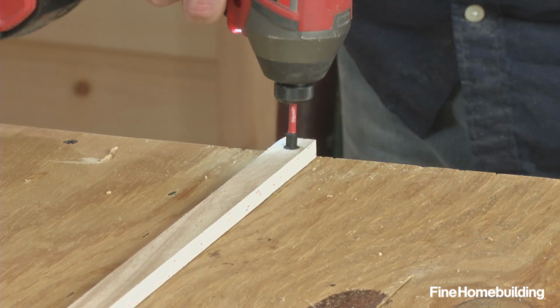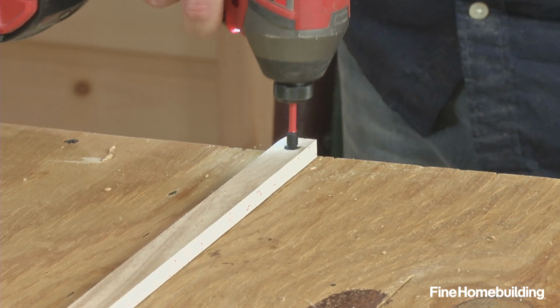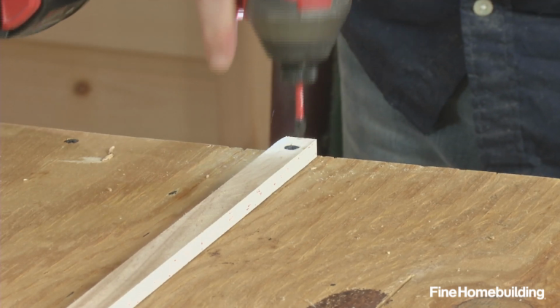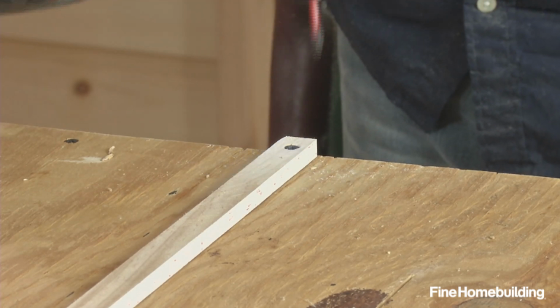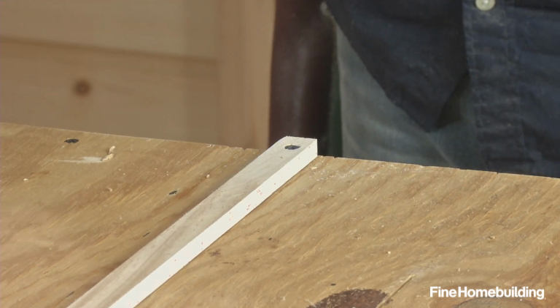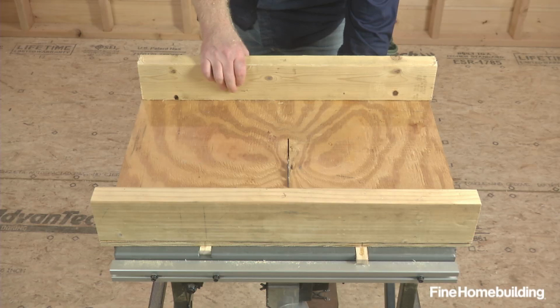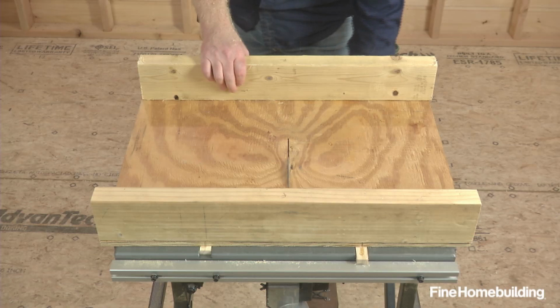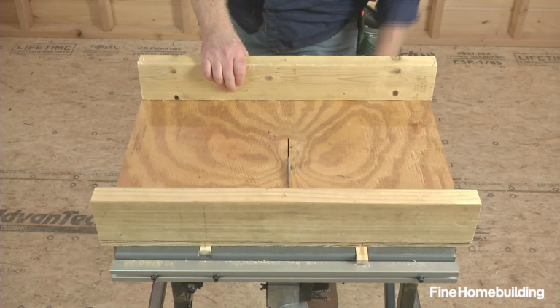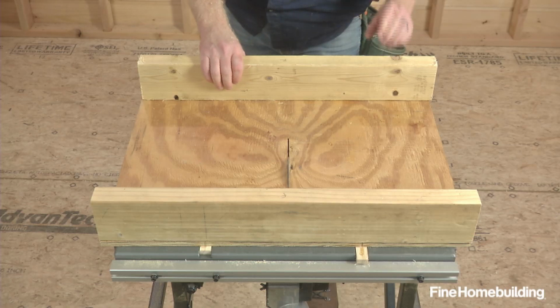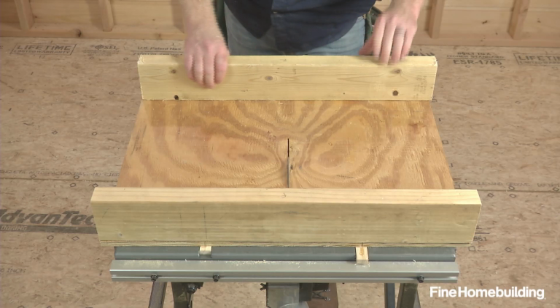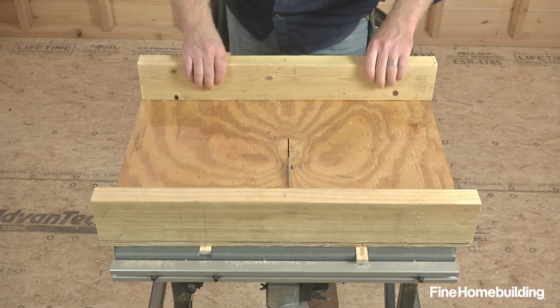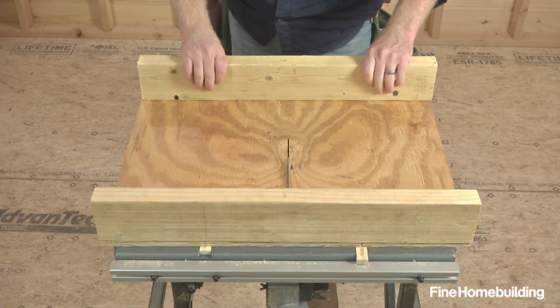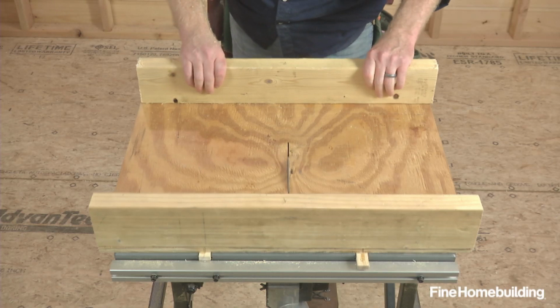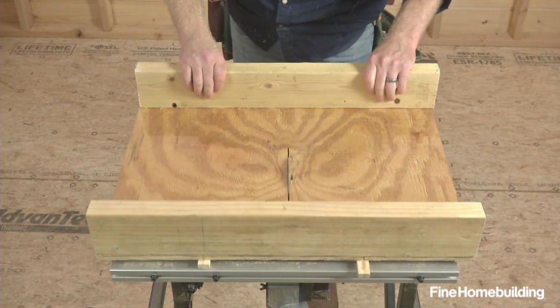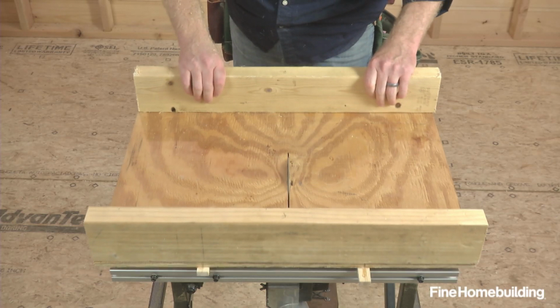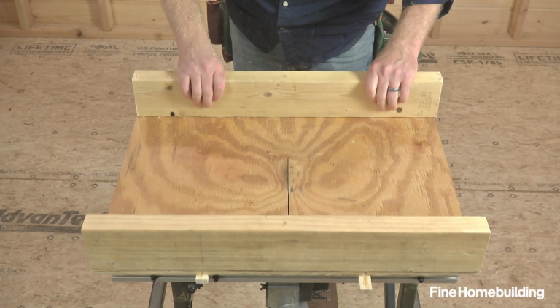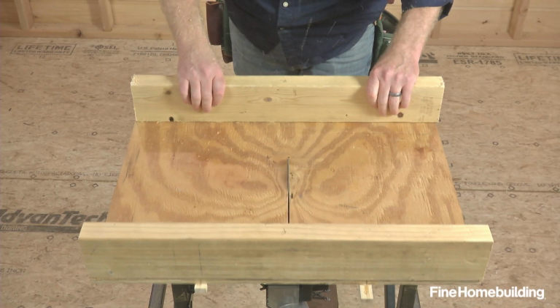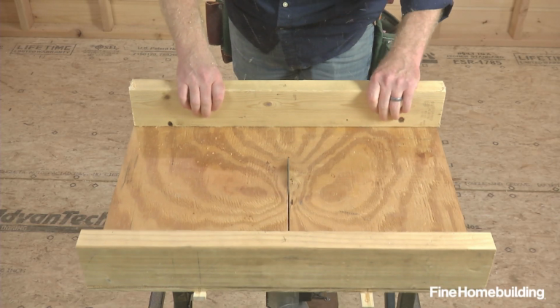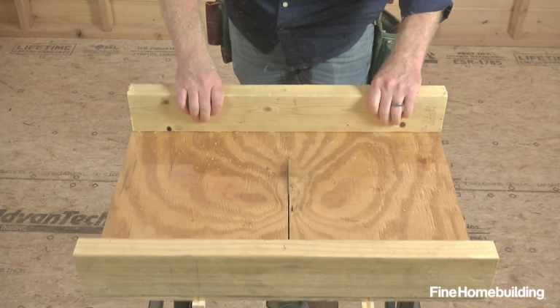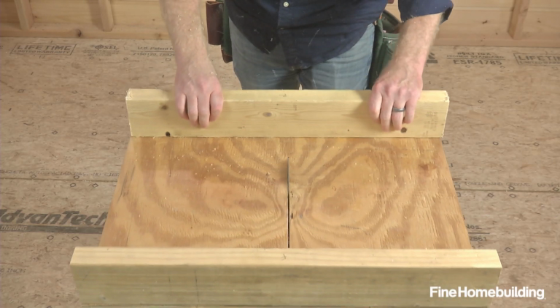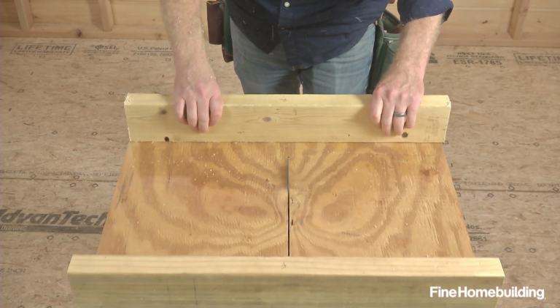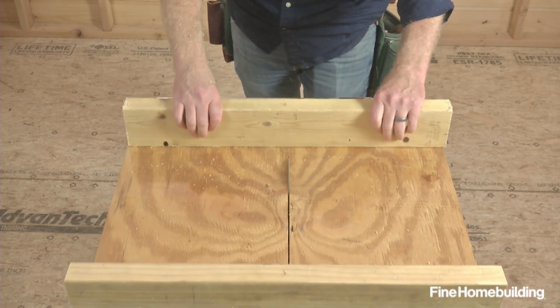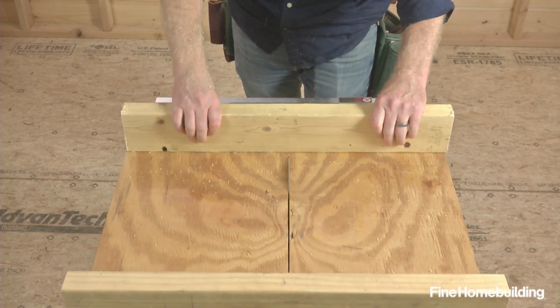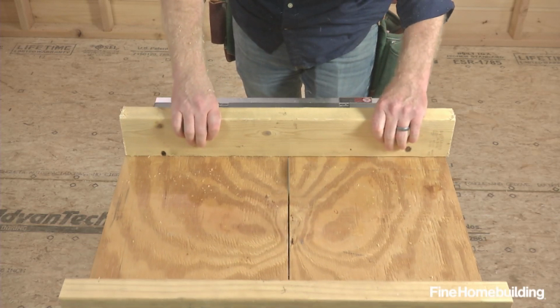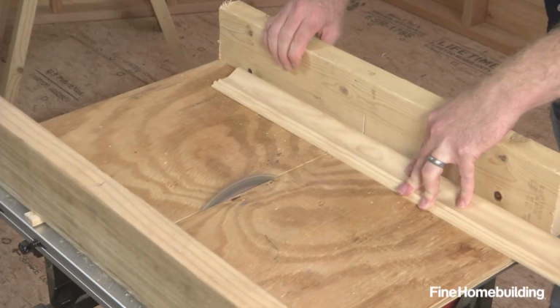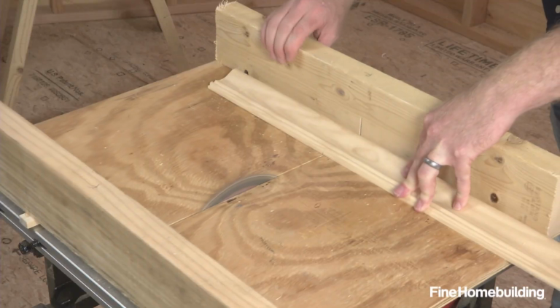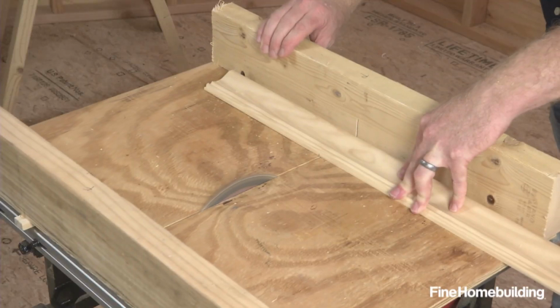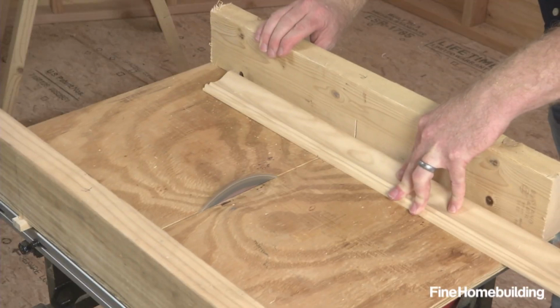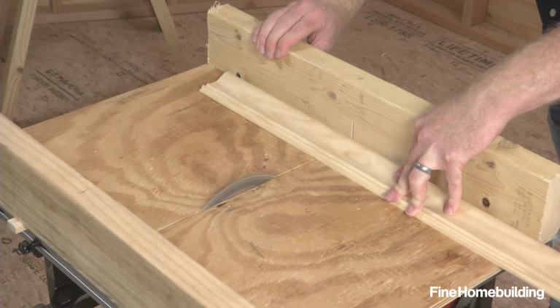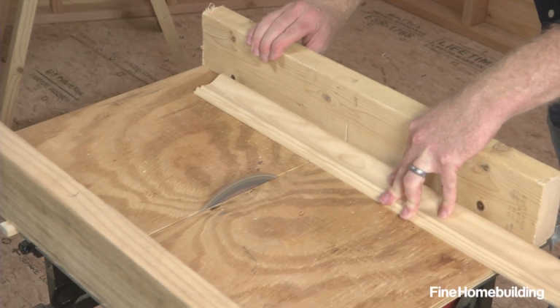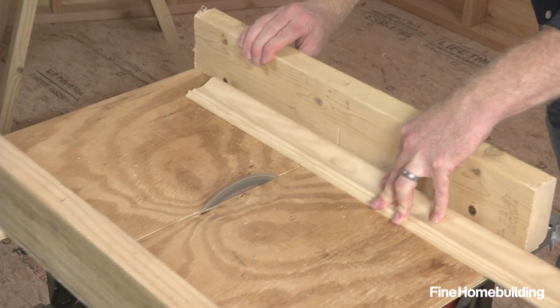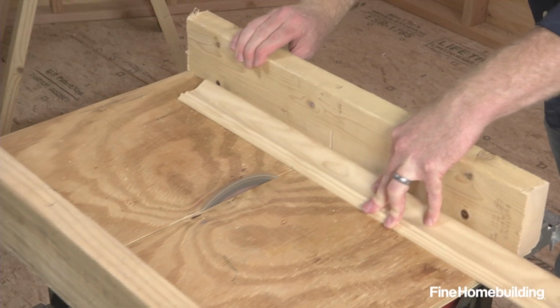Finally, raise the blade and complete the cut across the entire sled and it's ready for use.